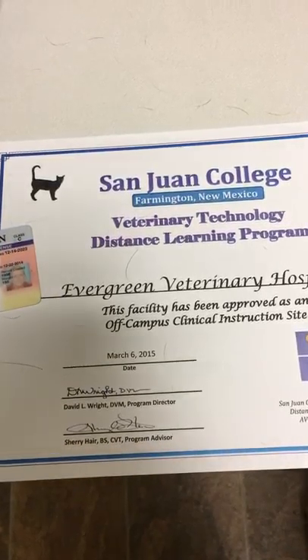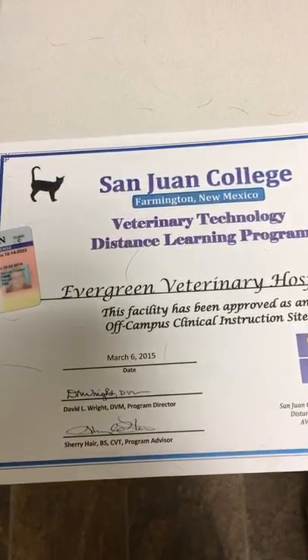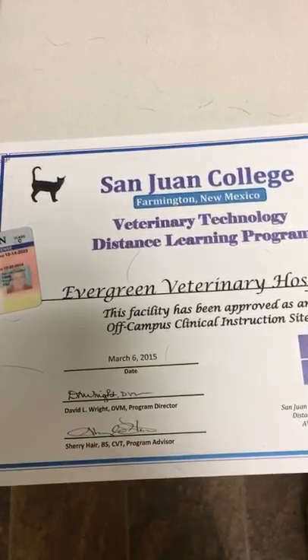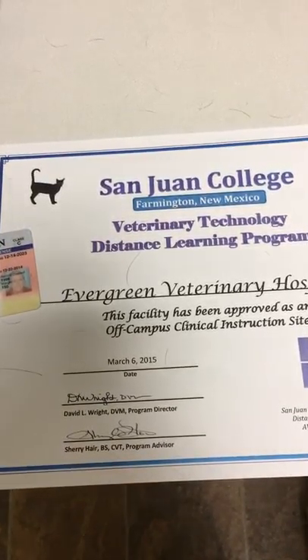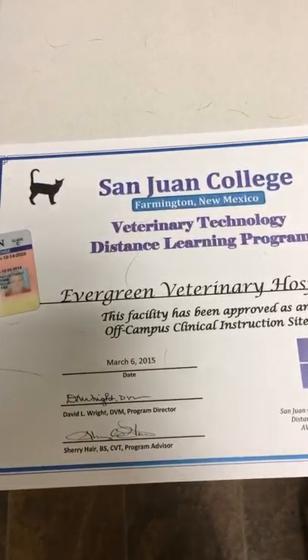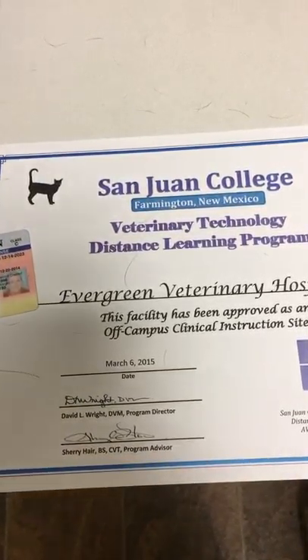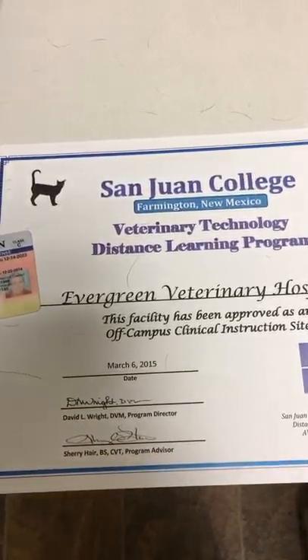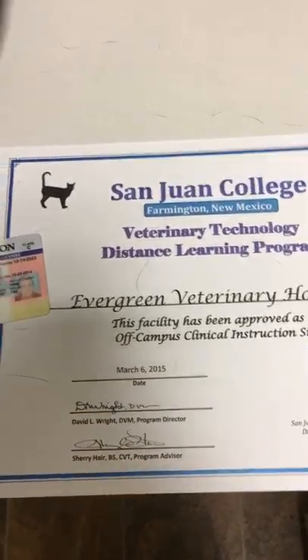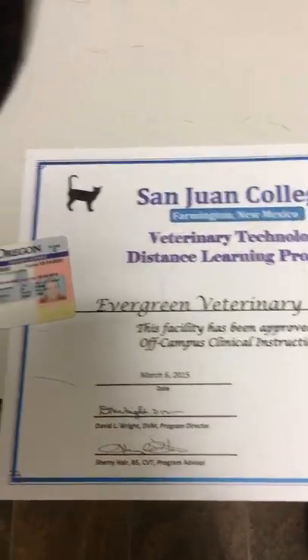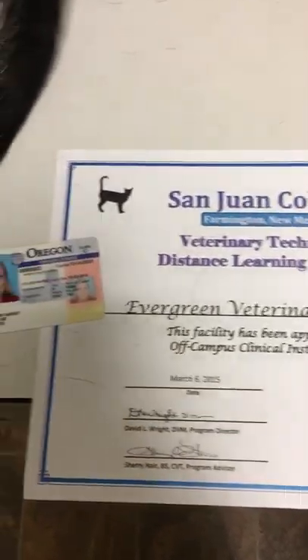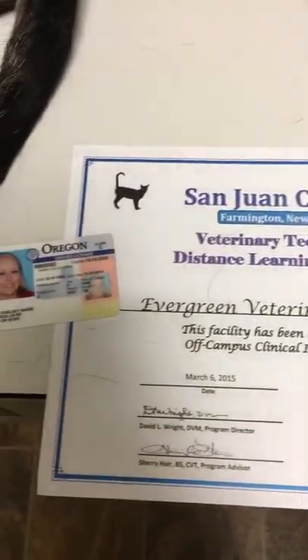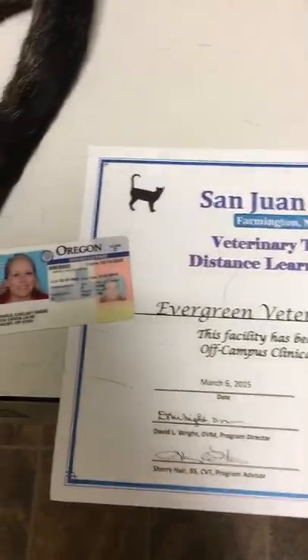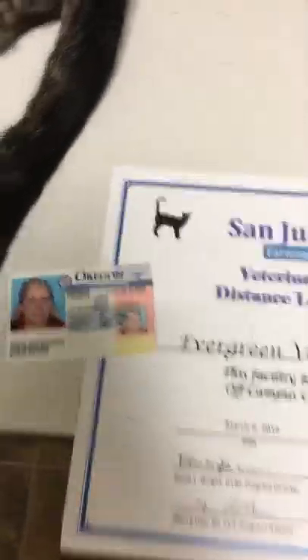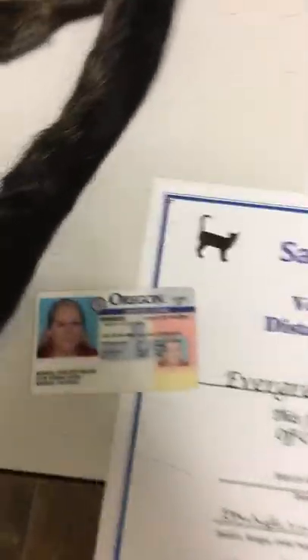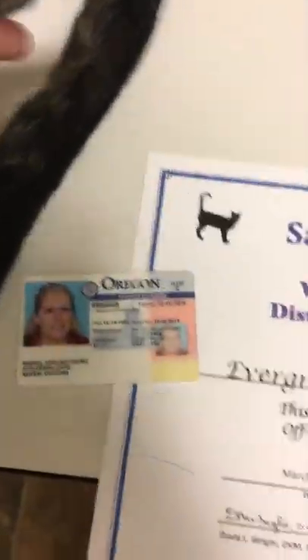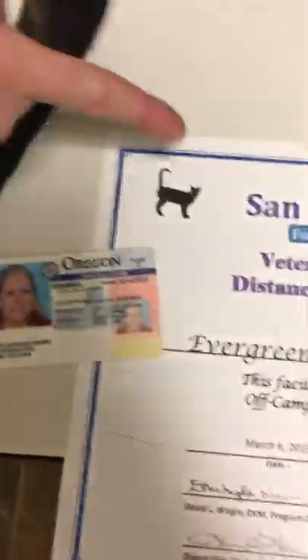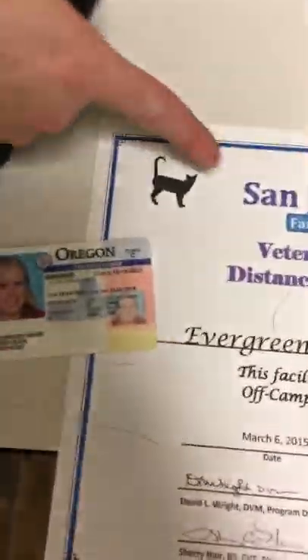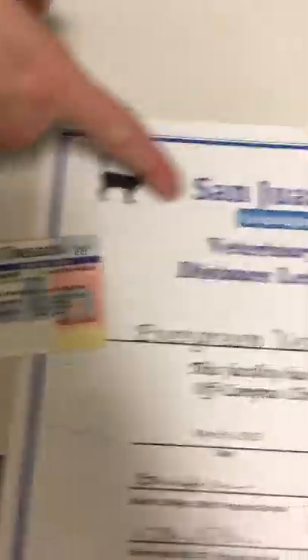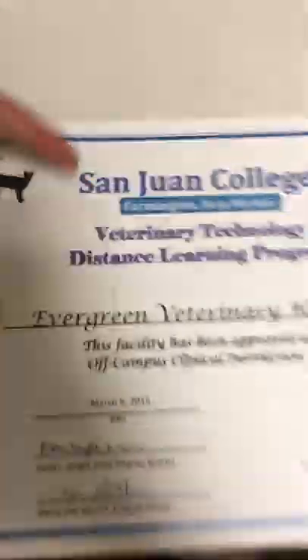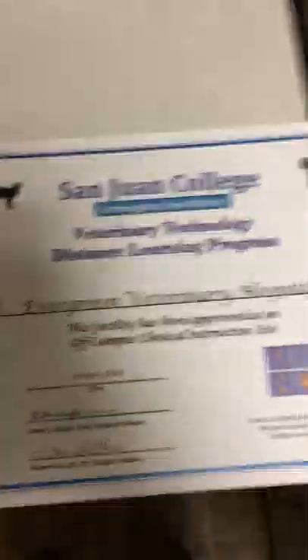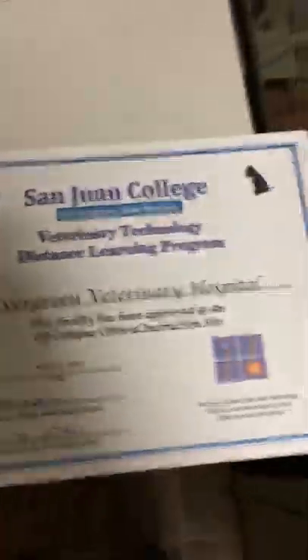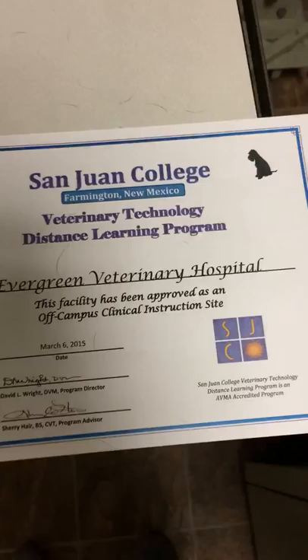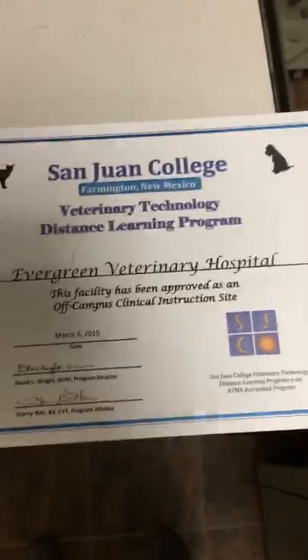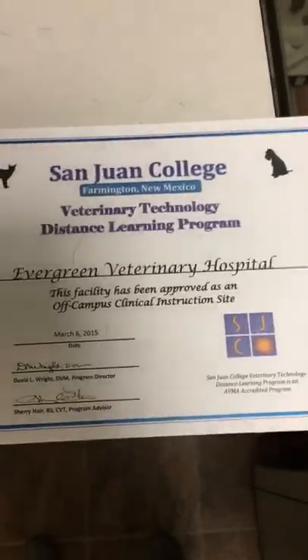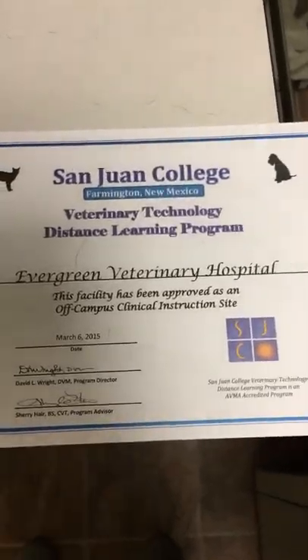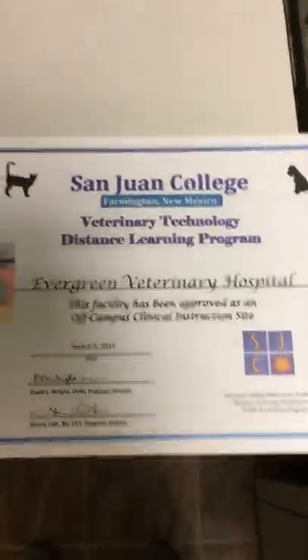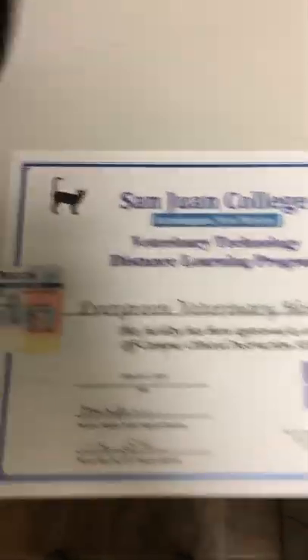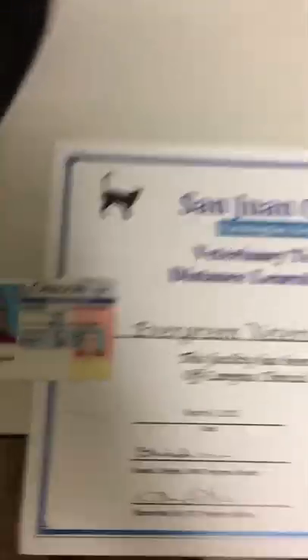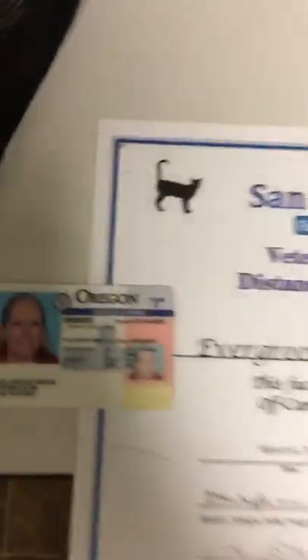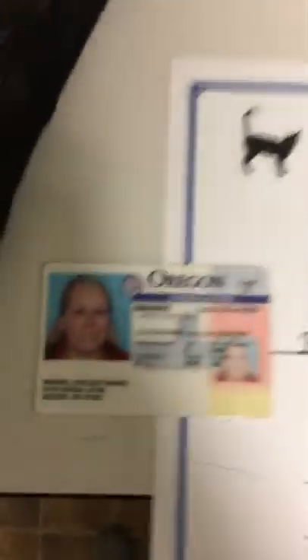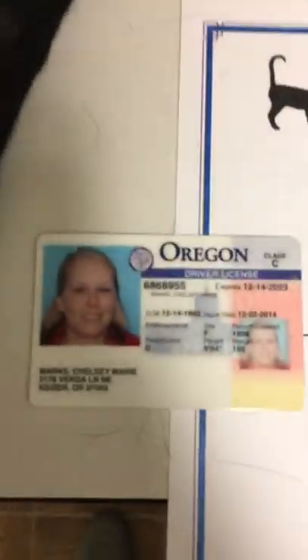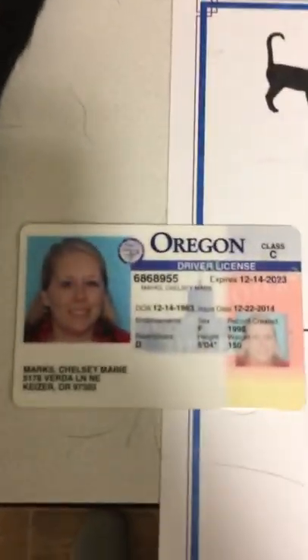This is Chelsea Marks. This is my OCCI certificate here along with my driver's license.